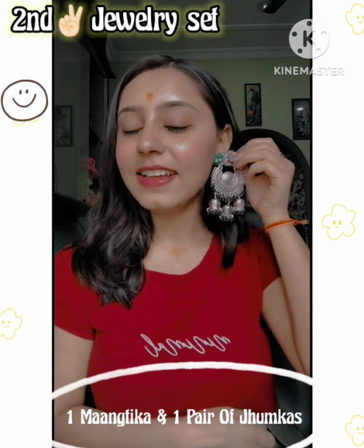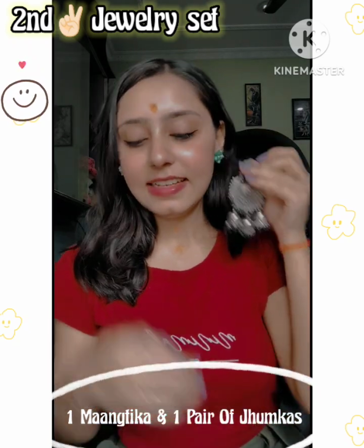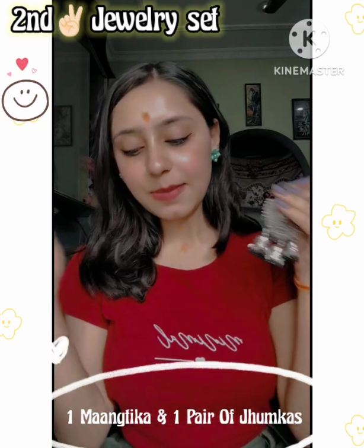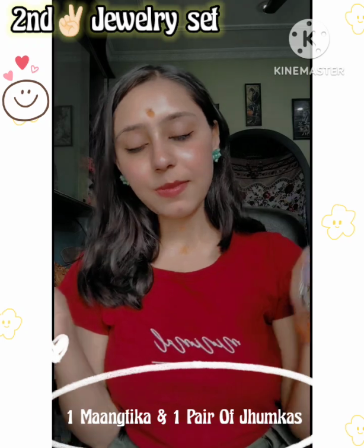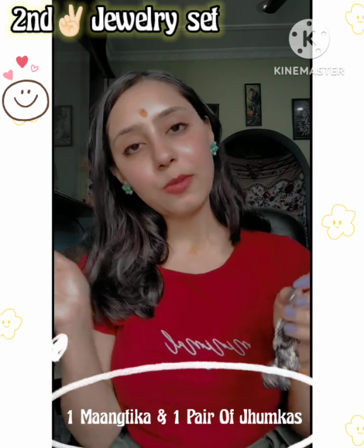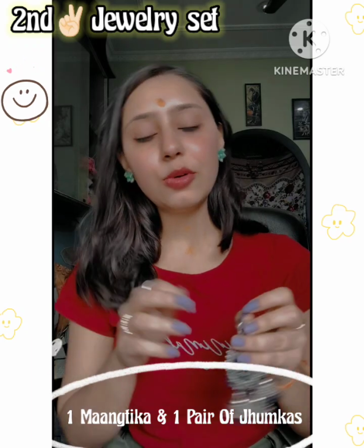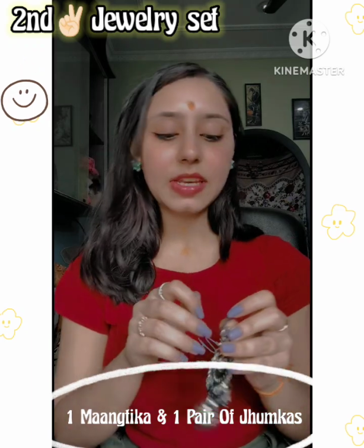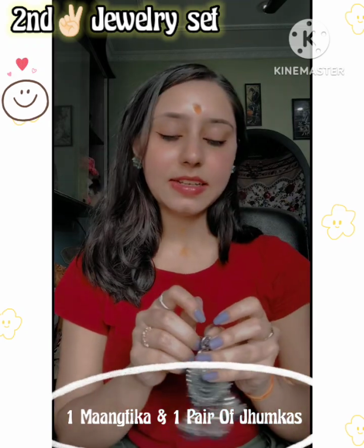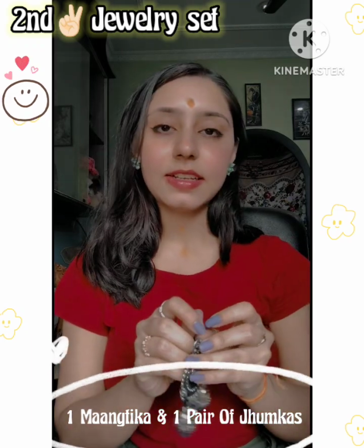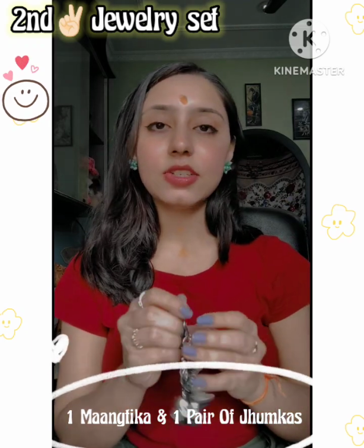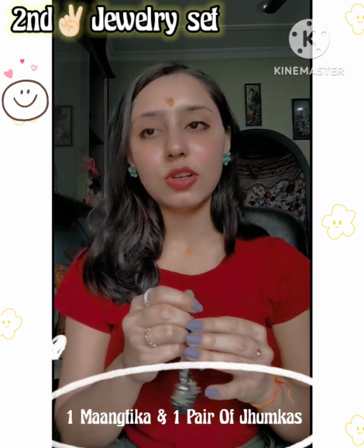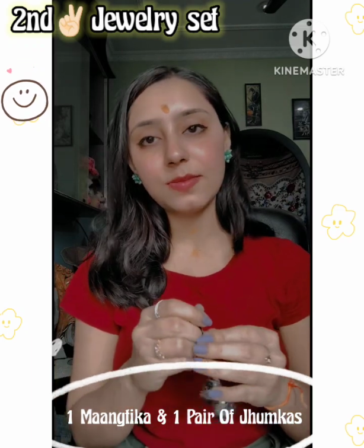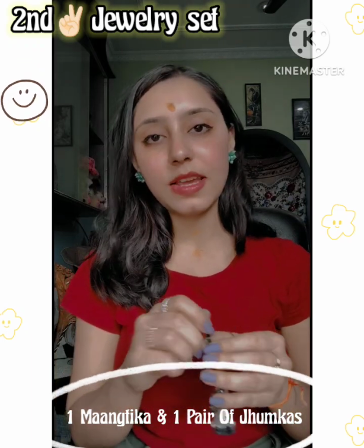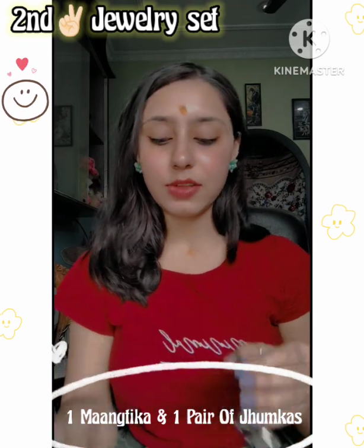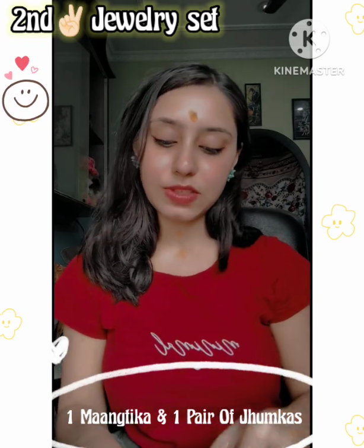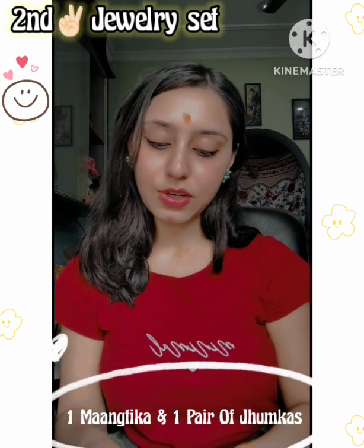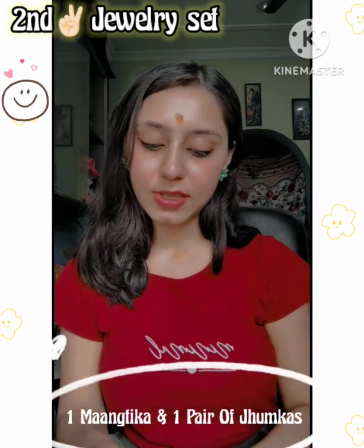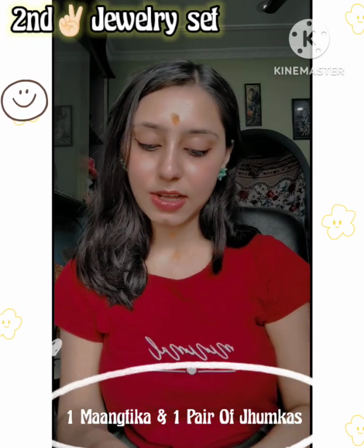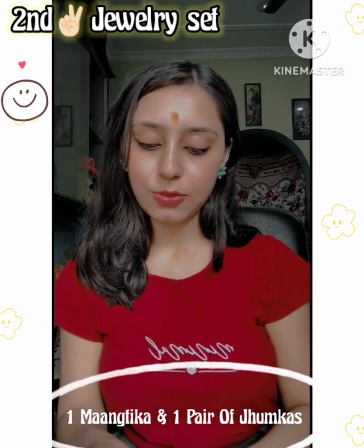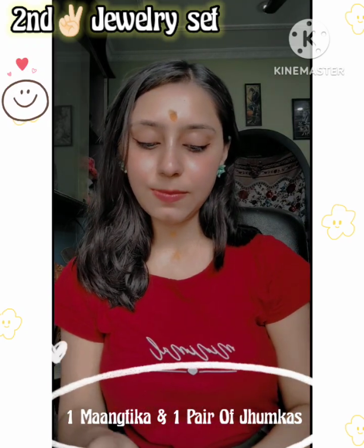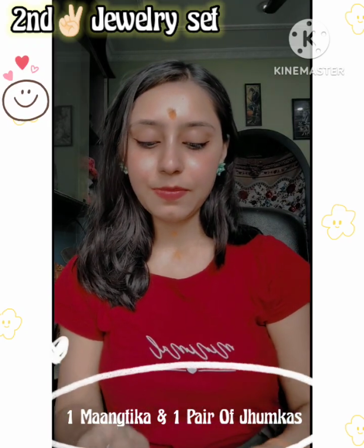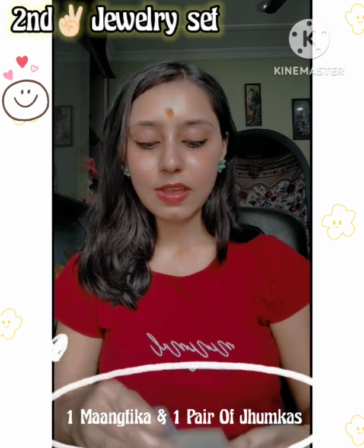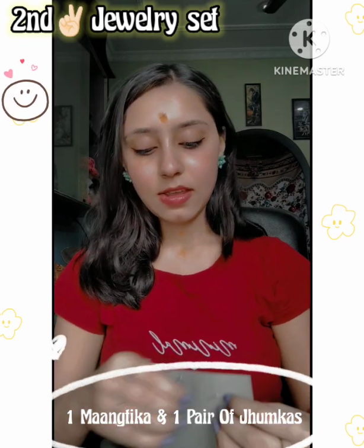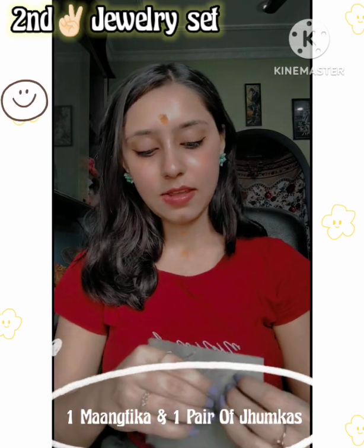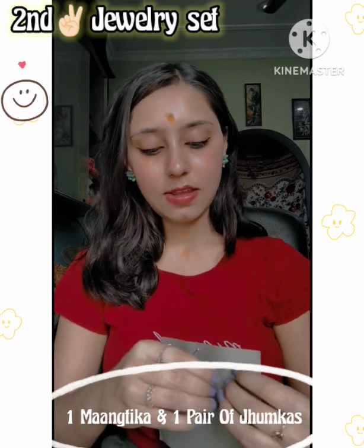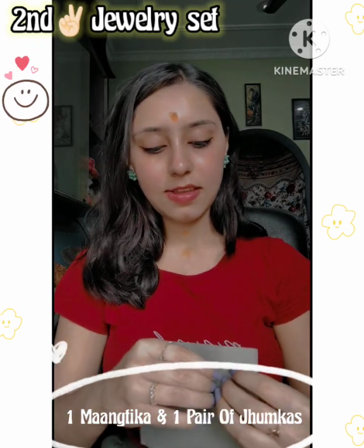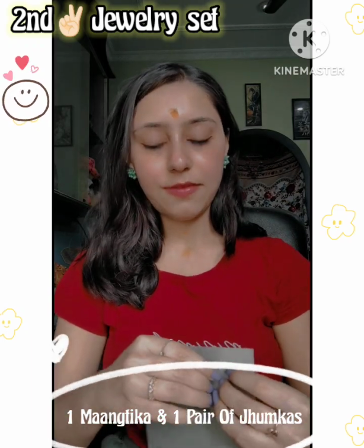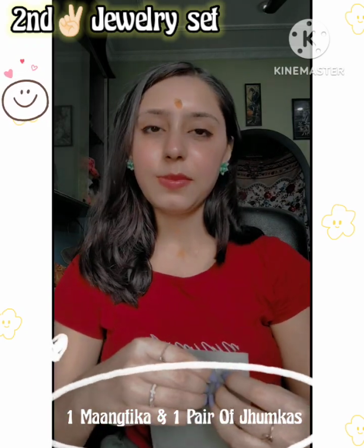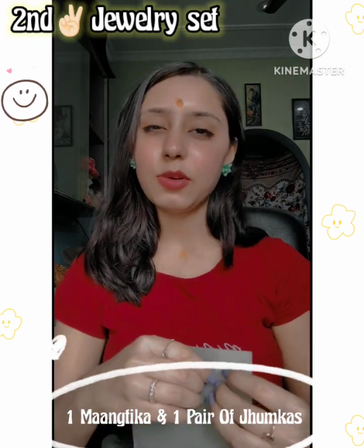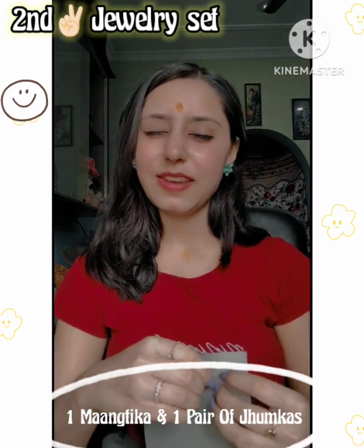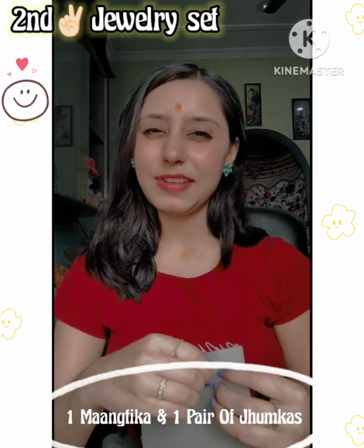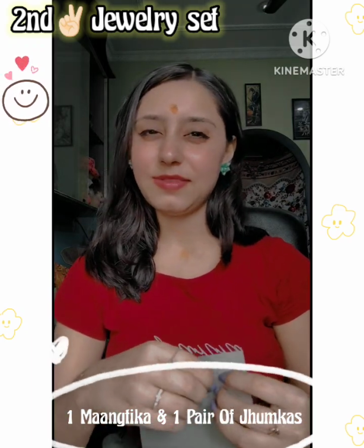I will show you all these styled in another video, showing you for many festivals.